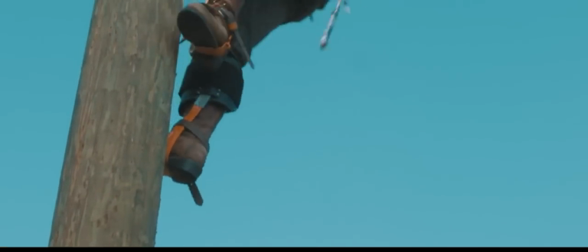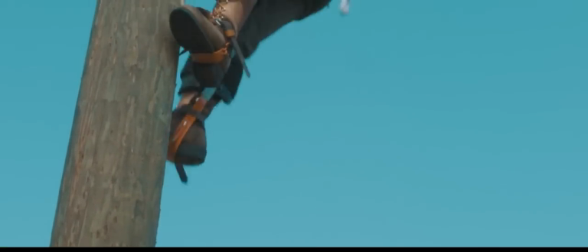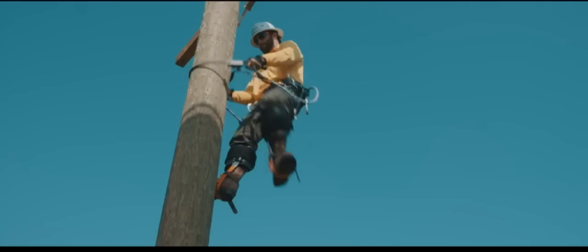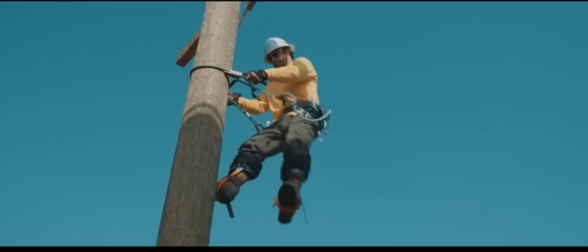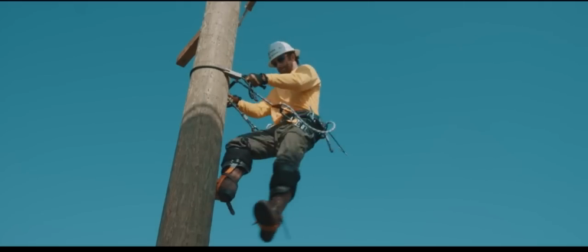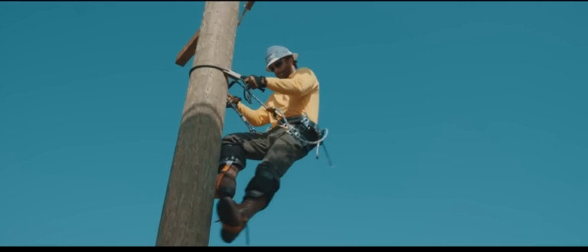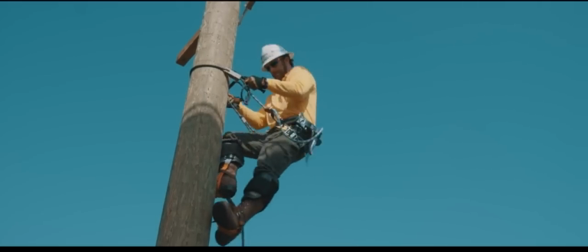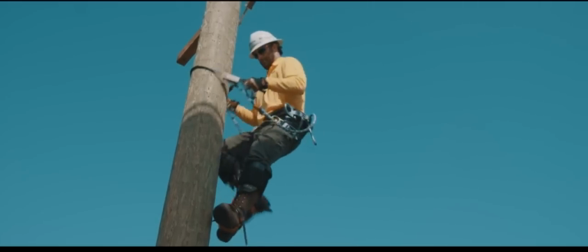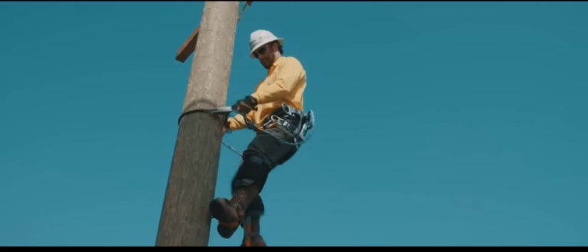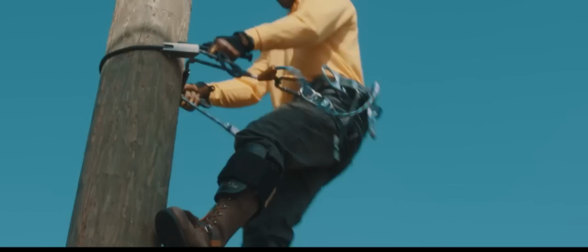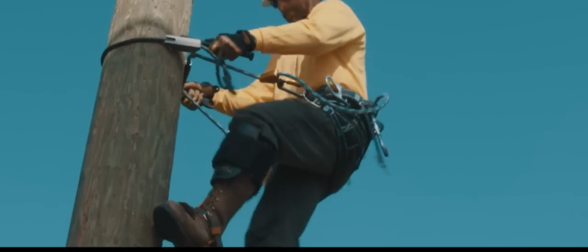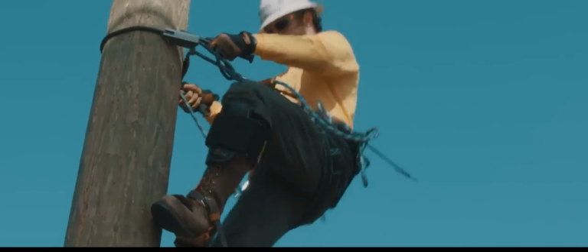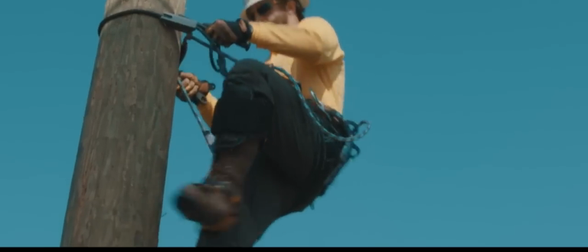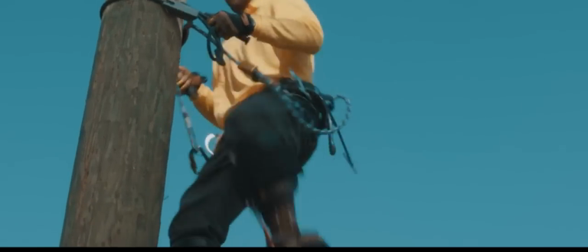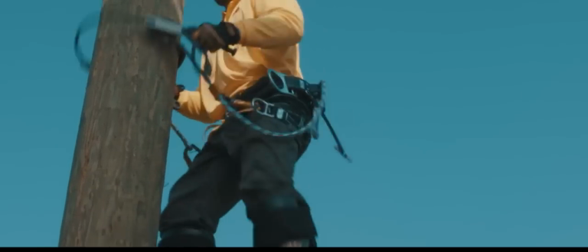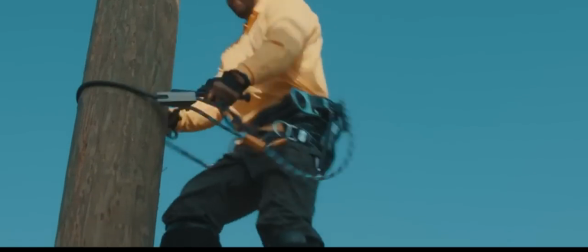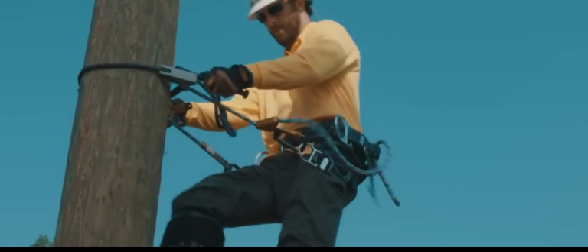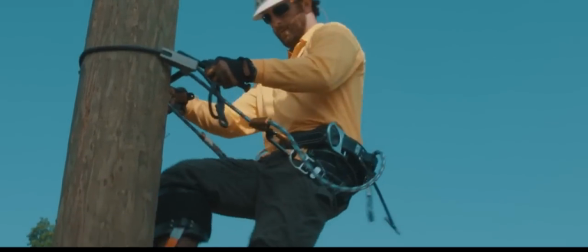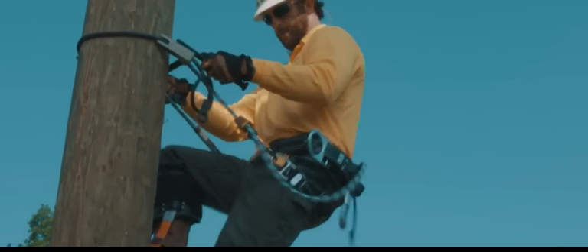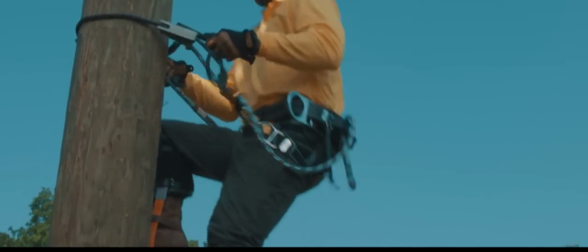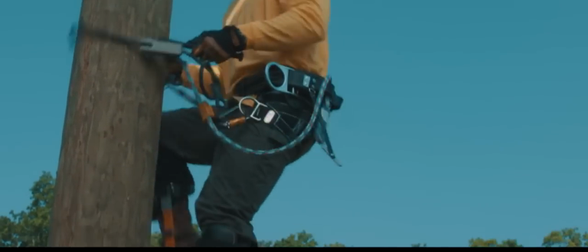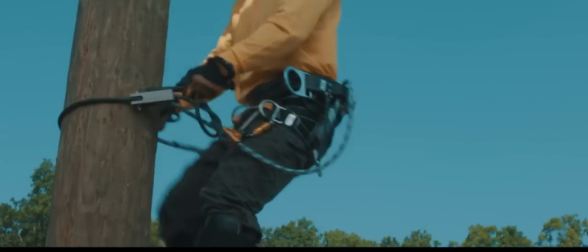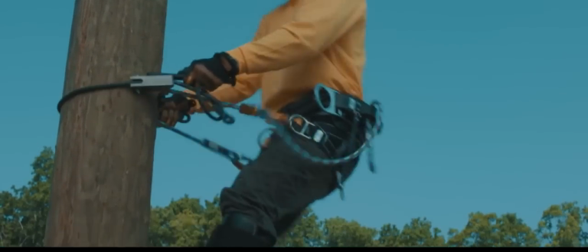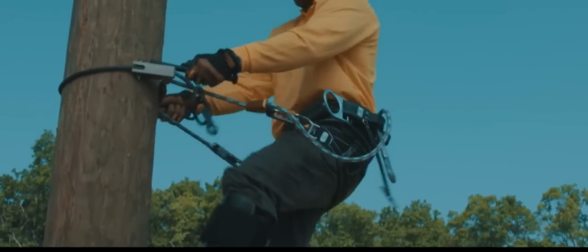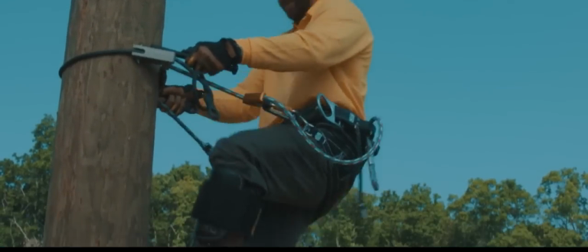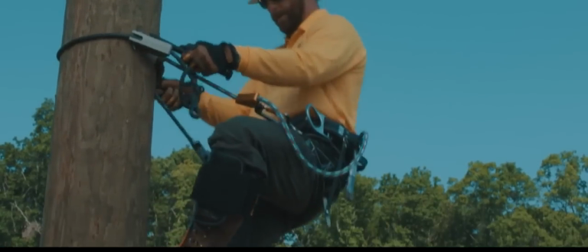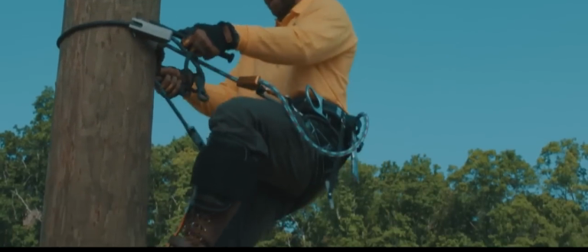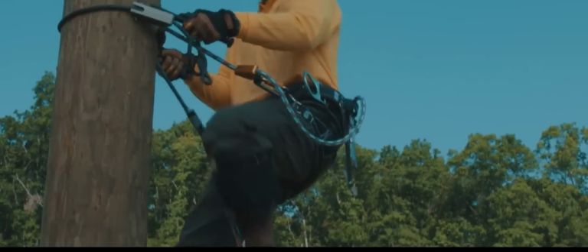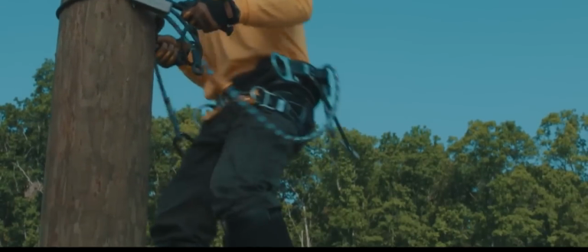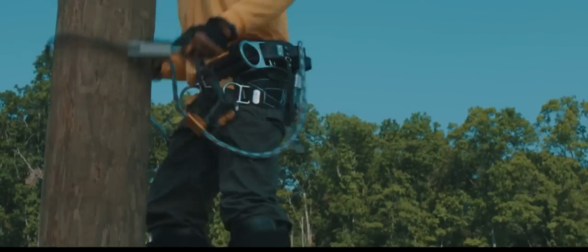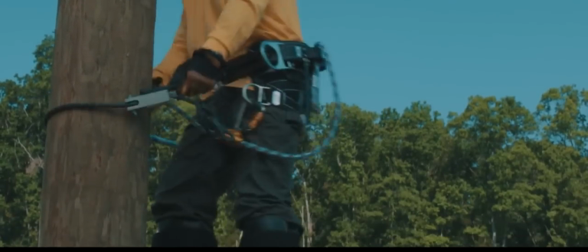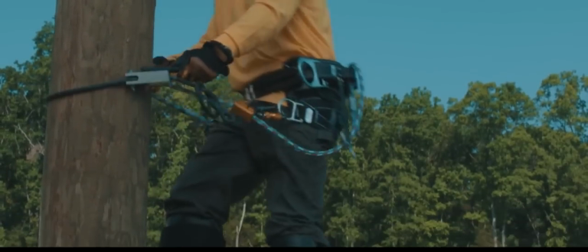When descending, maintain similar form, keeping the Patriot level or above your working D-rings.